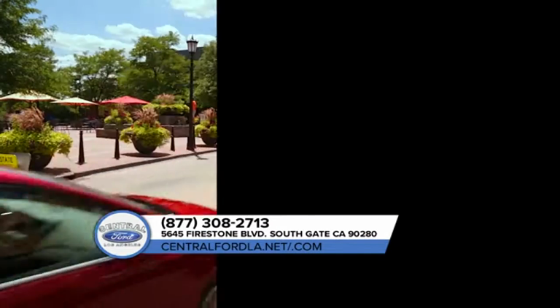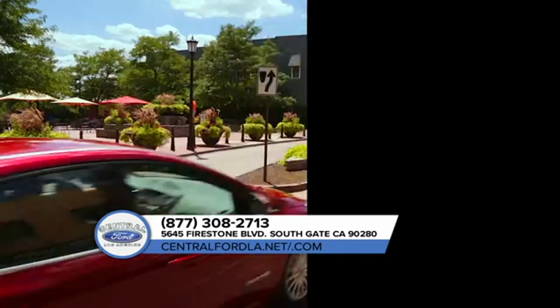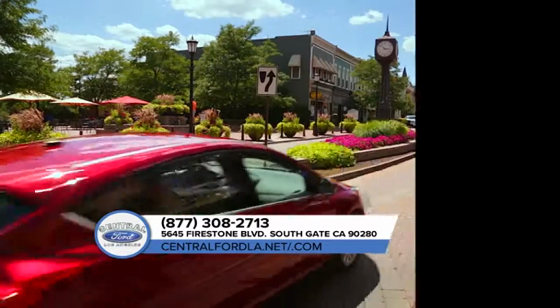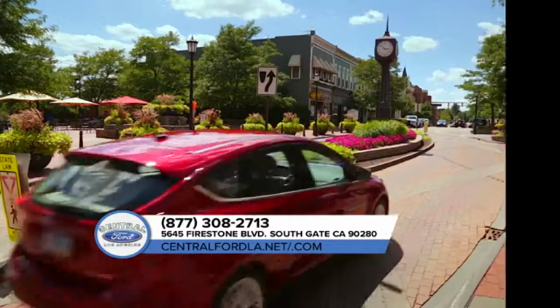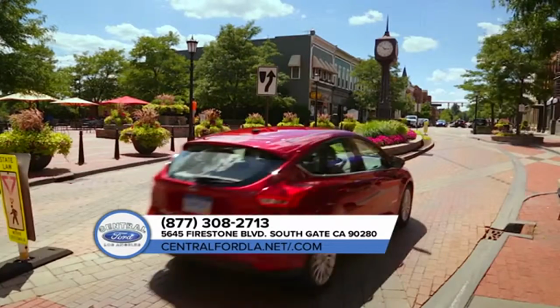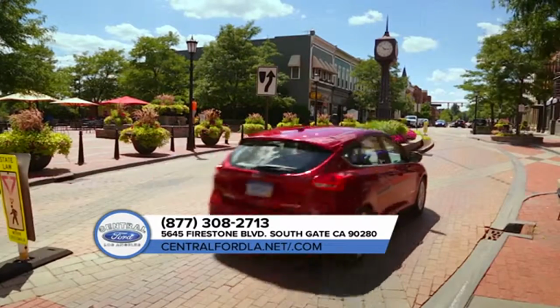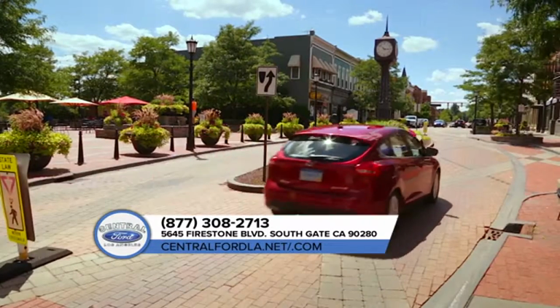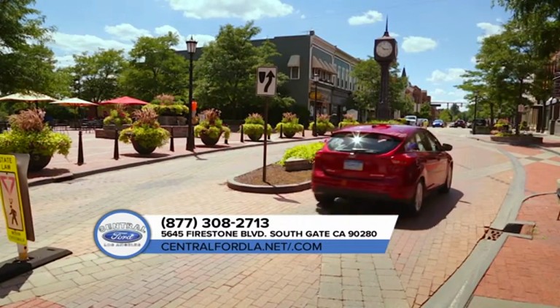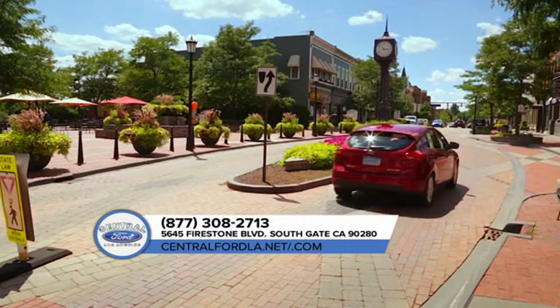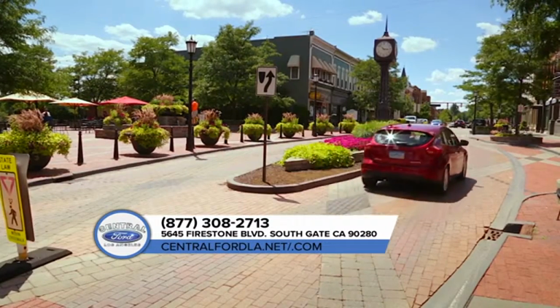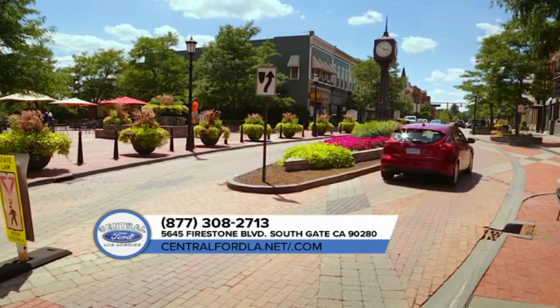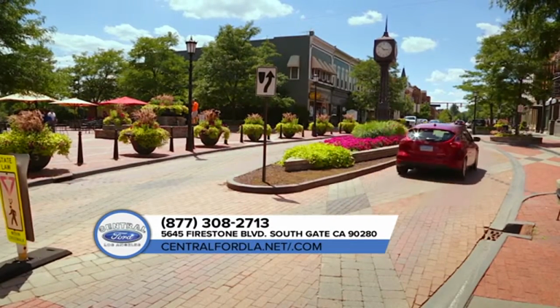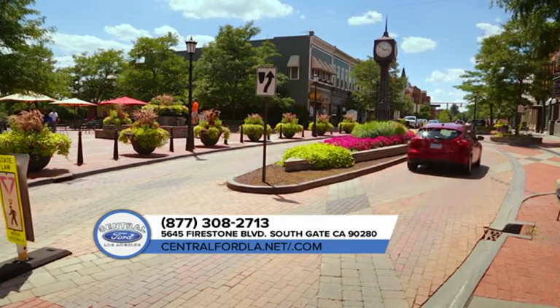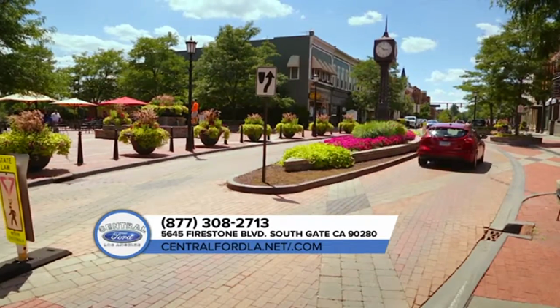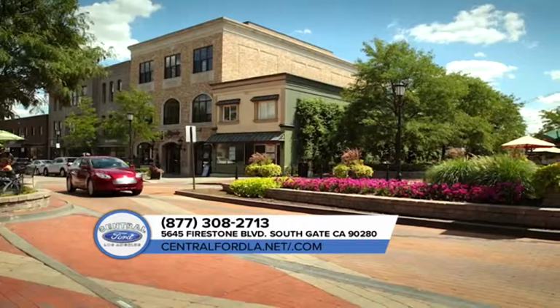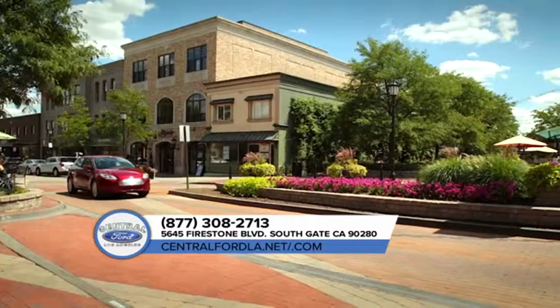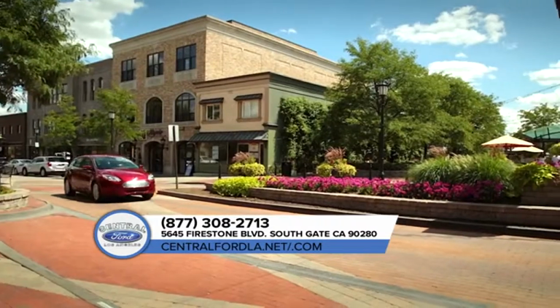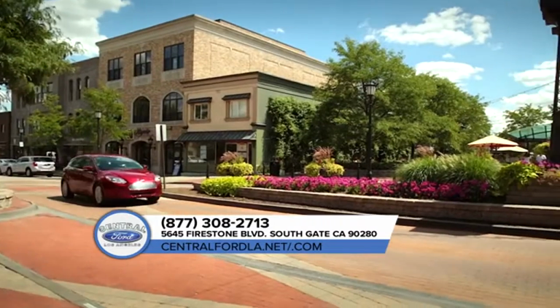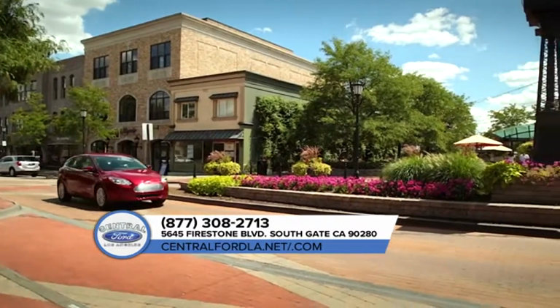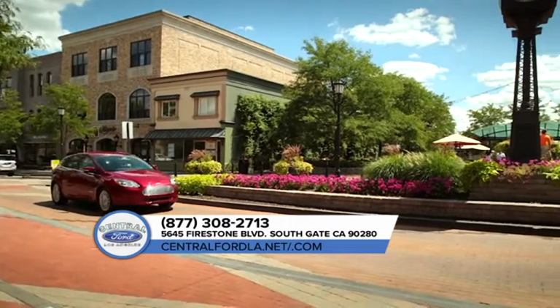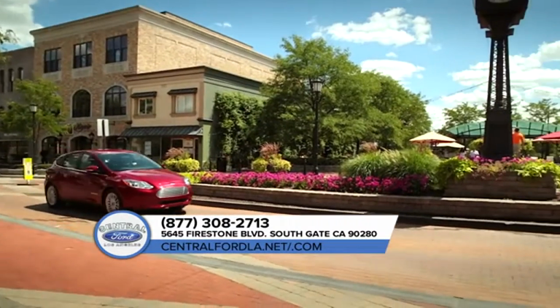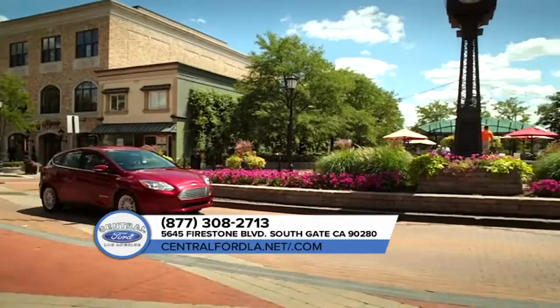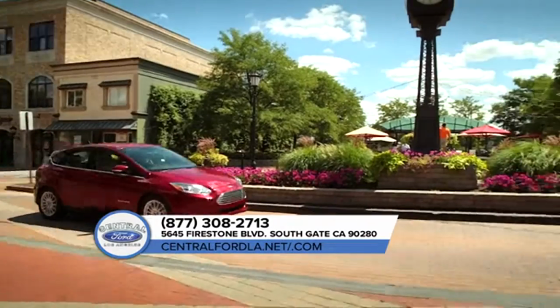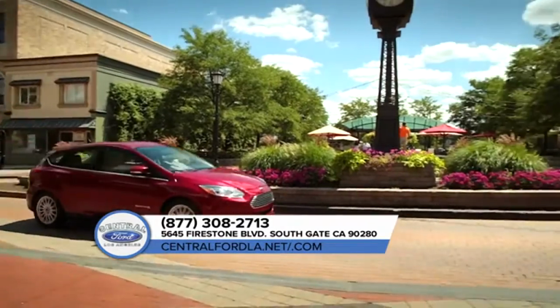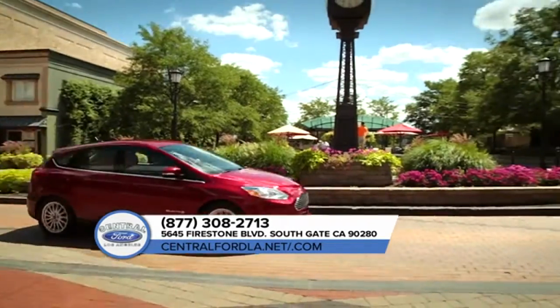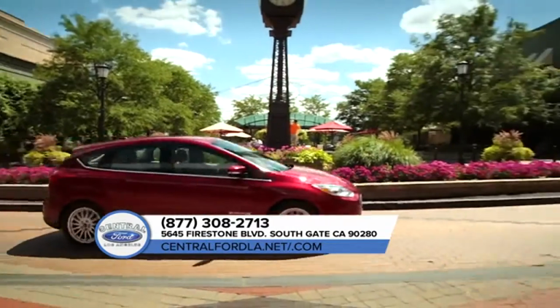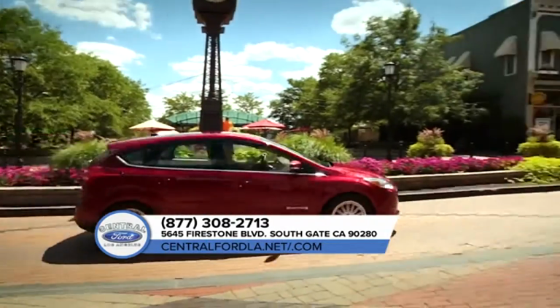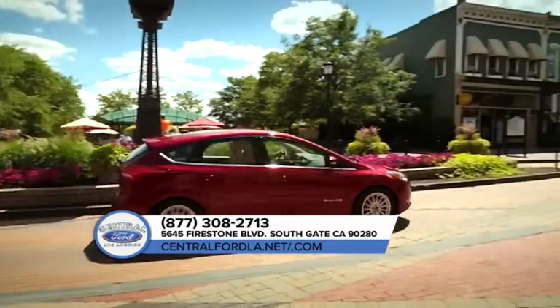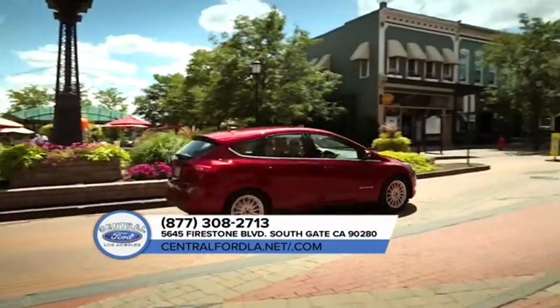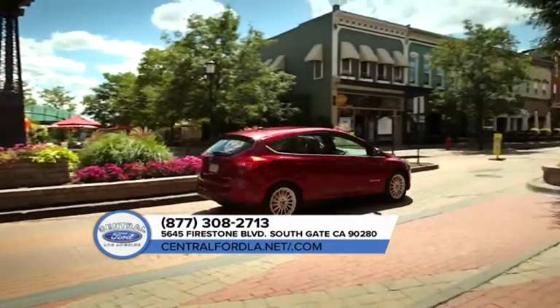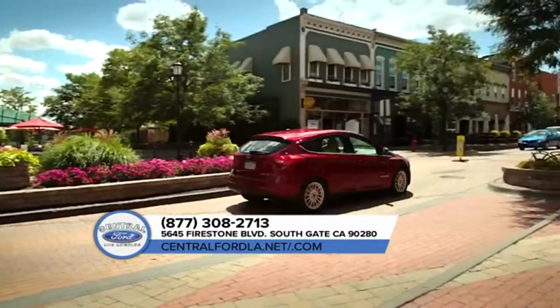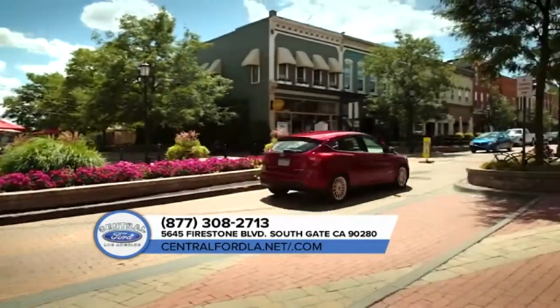Ford knows that everyone drives, some just have more fun while doing it, like those behind the wheel of the 2018 Ford Focus.